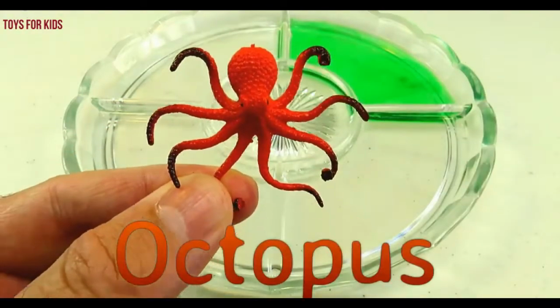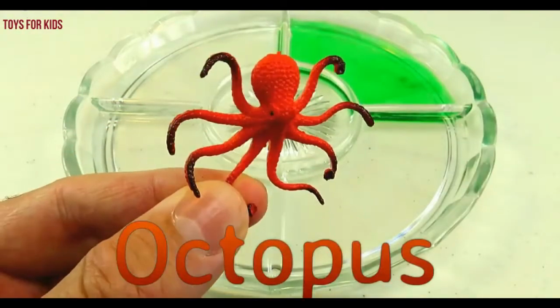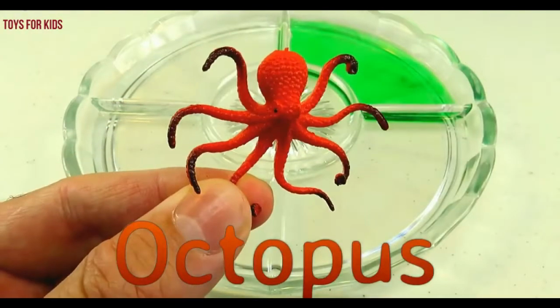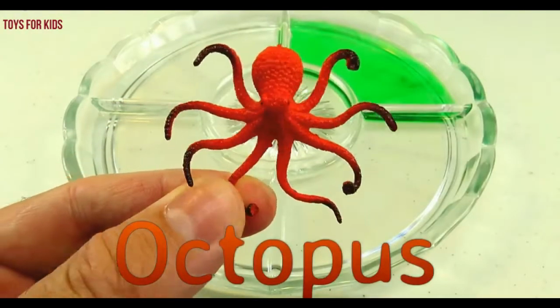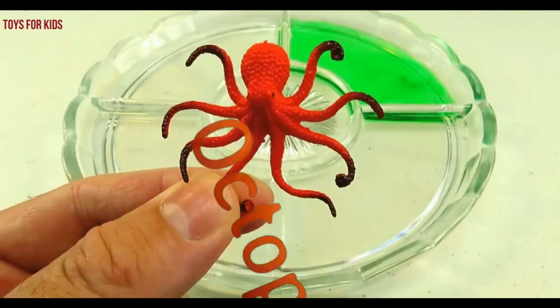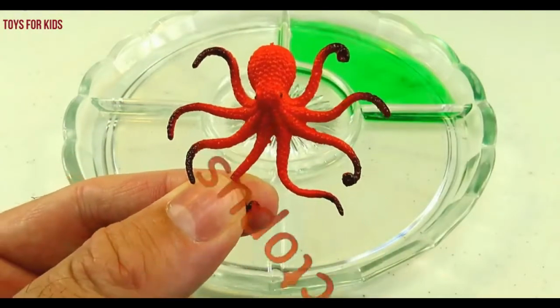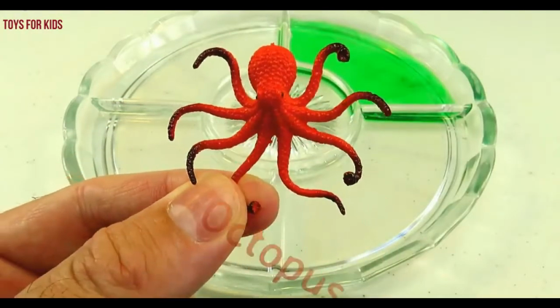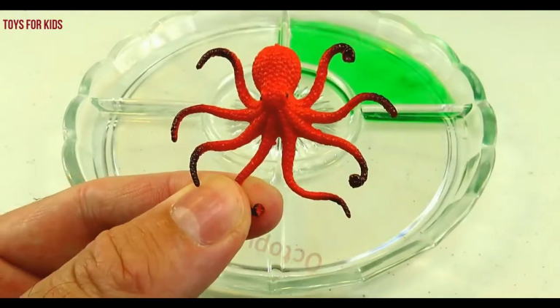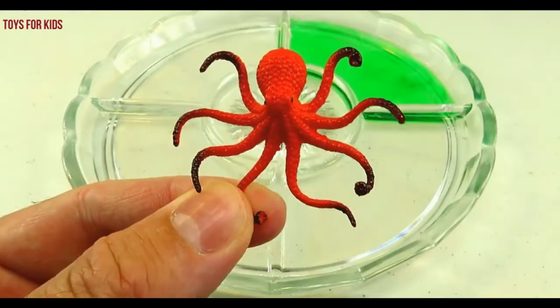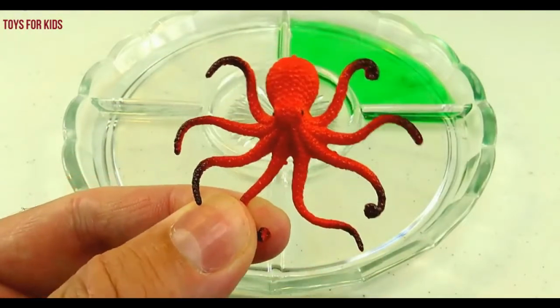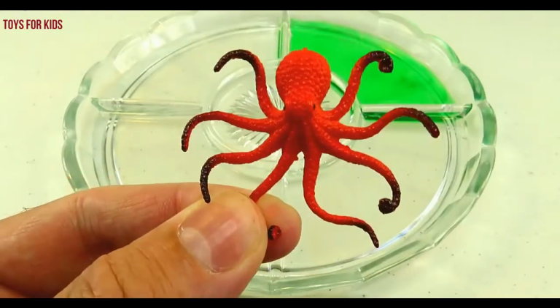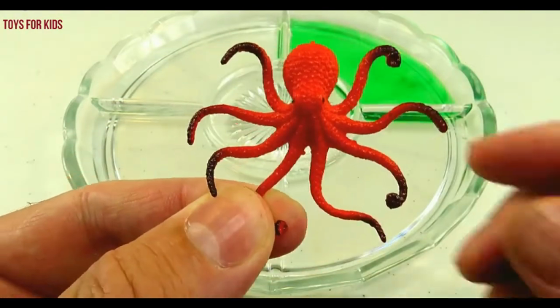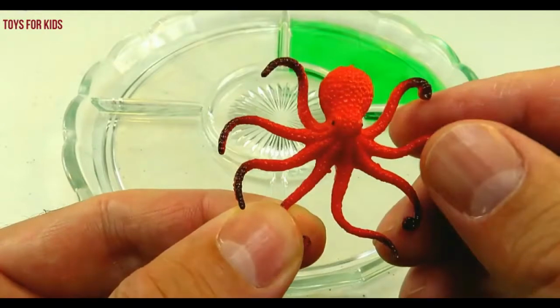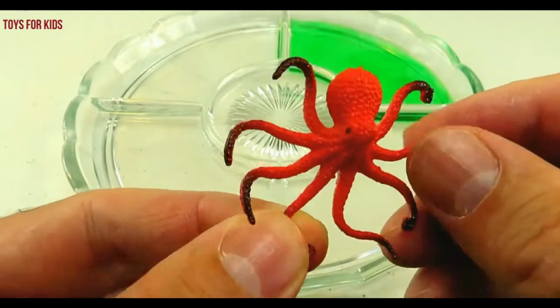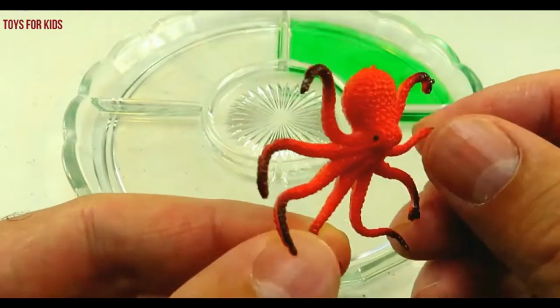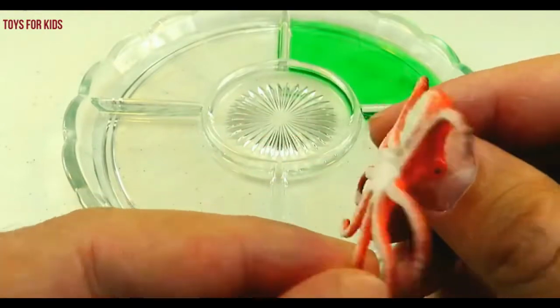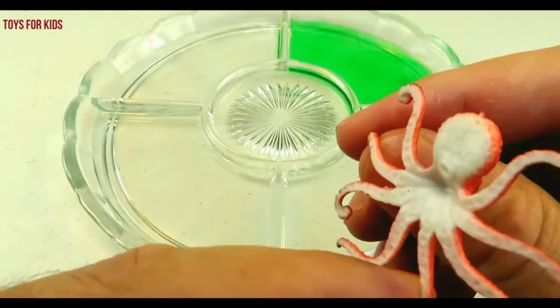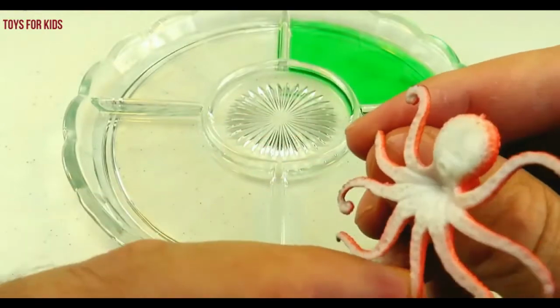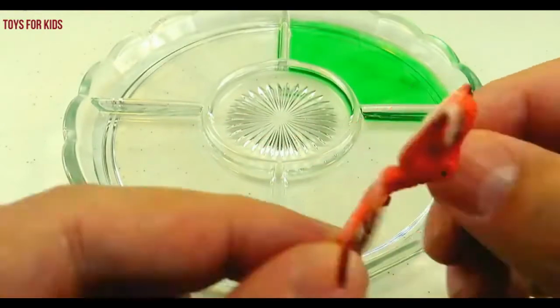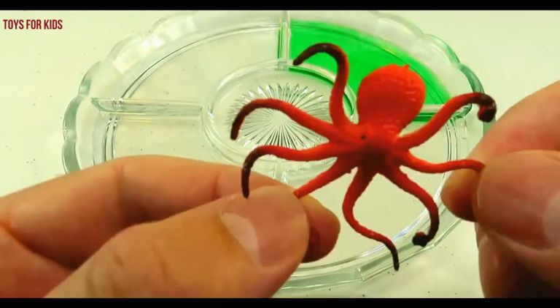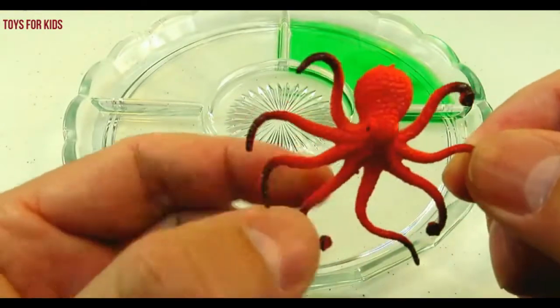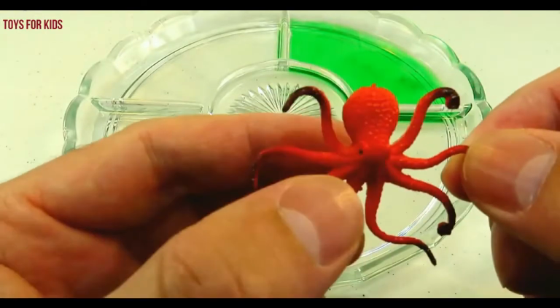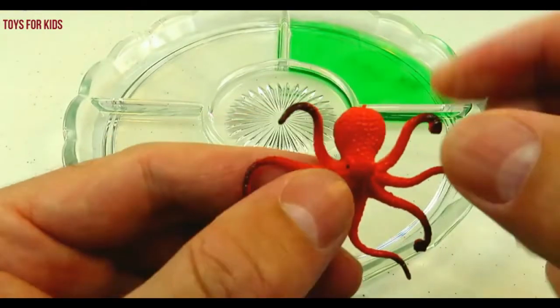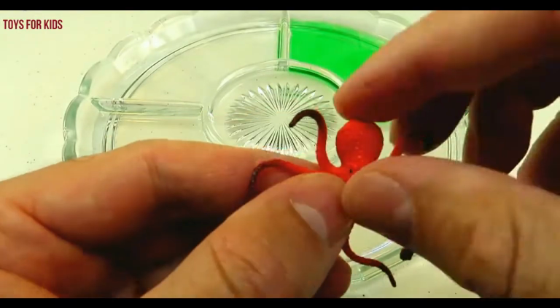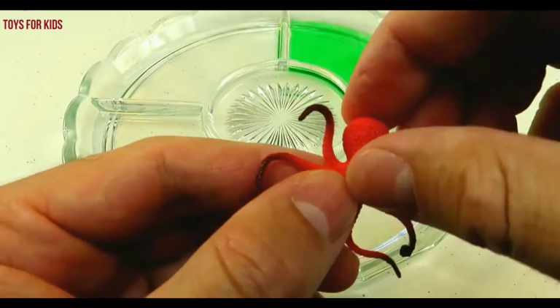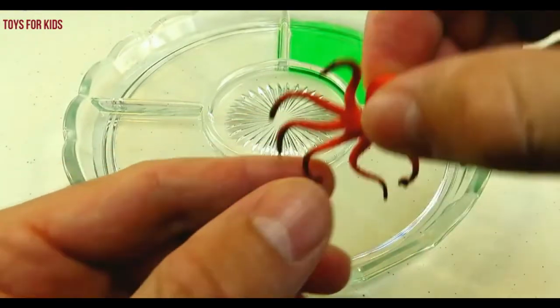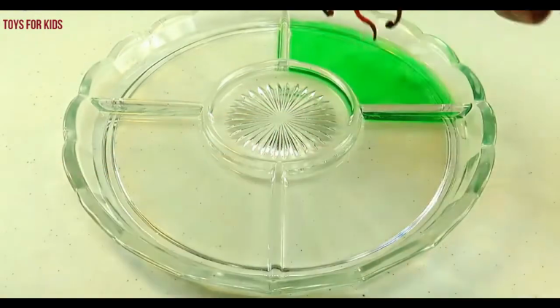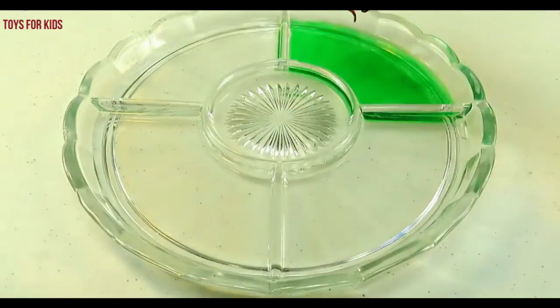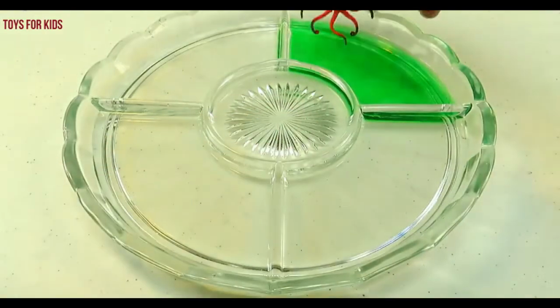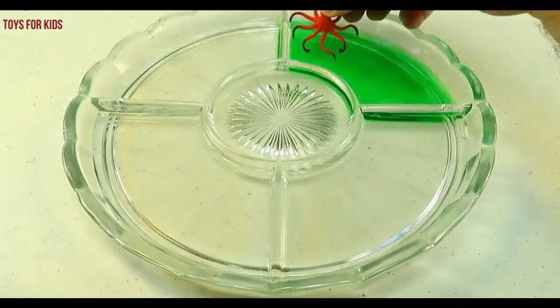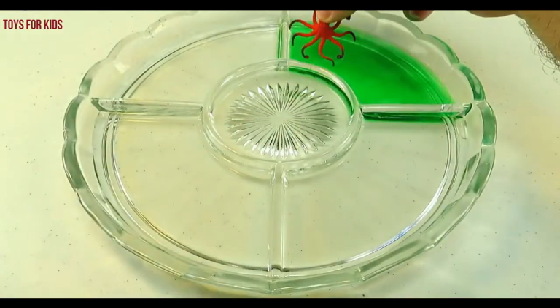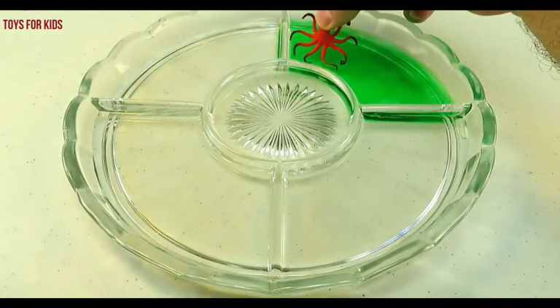Octopus. Let's put the octopus in the green water.